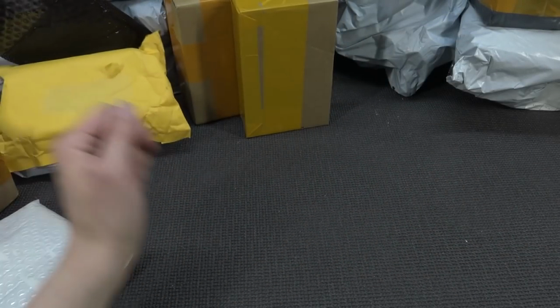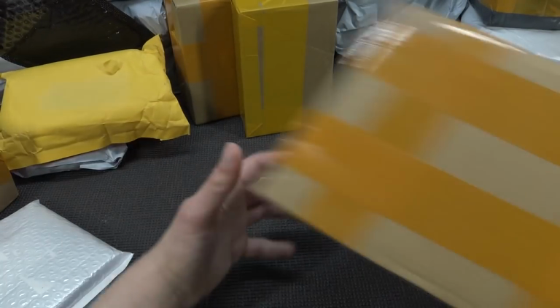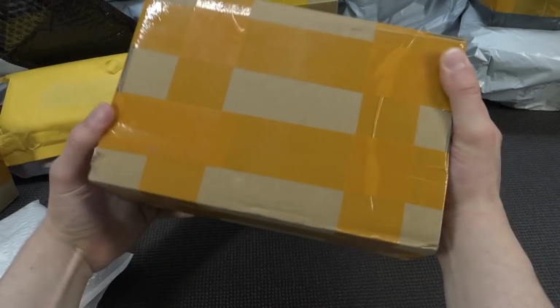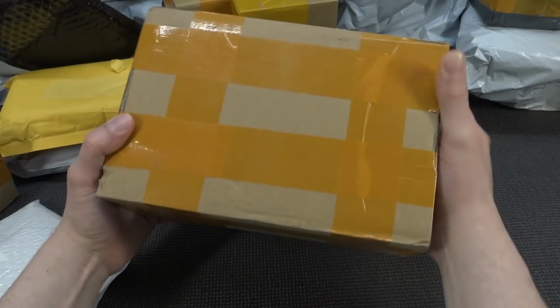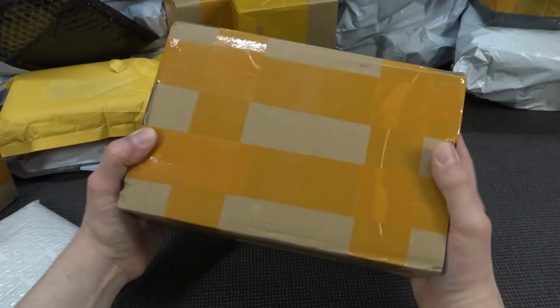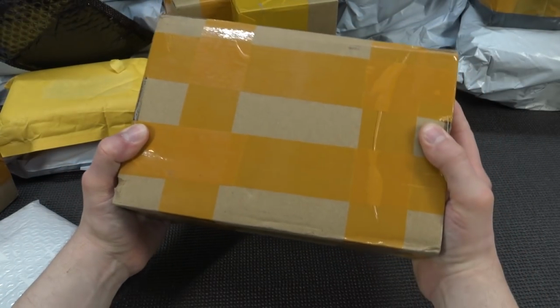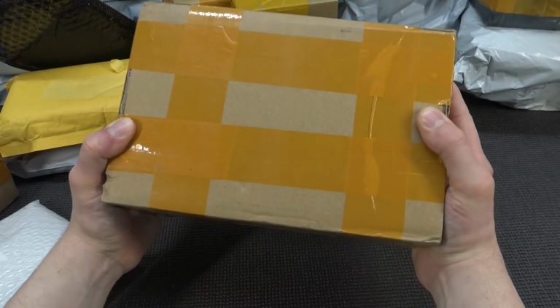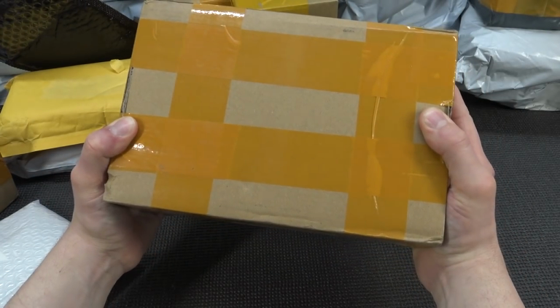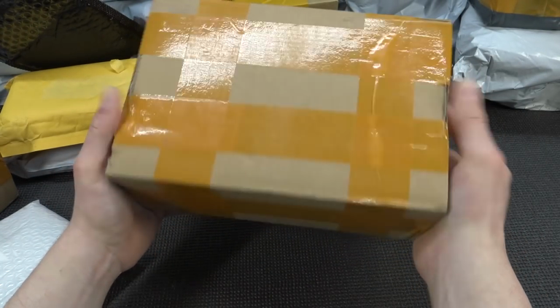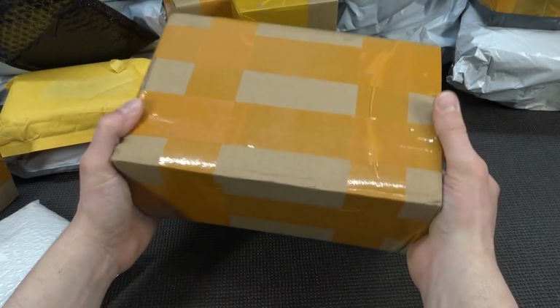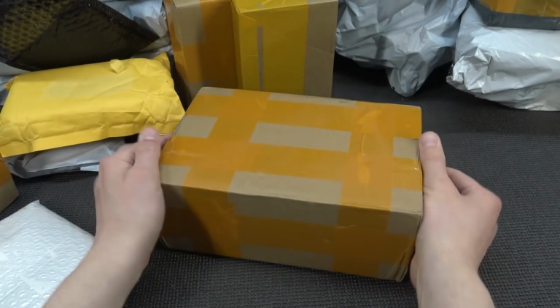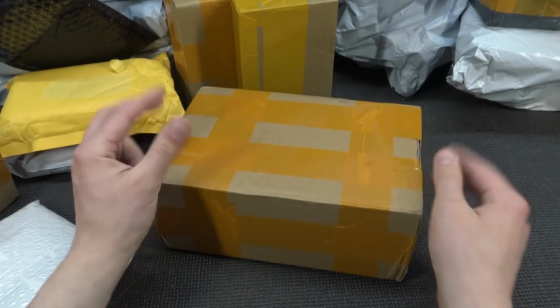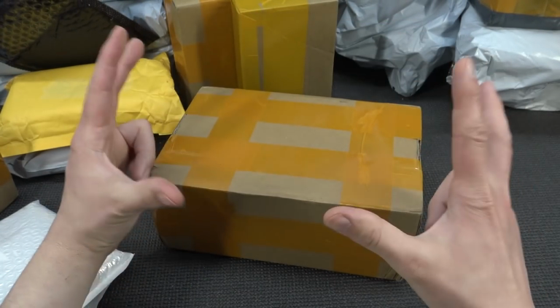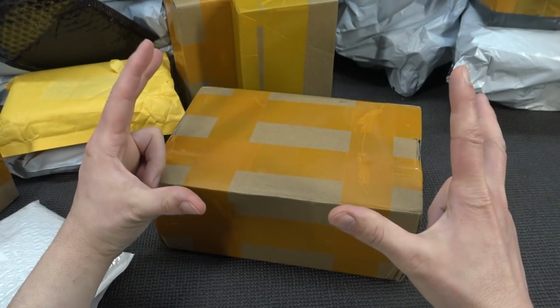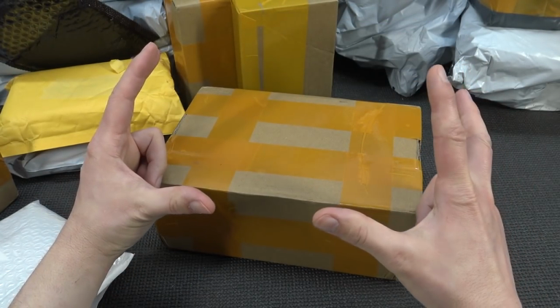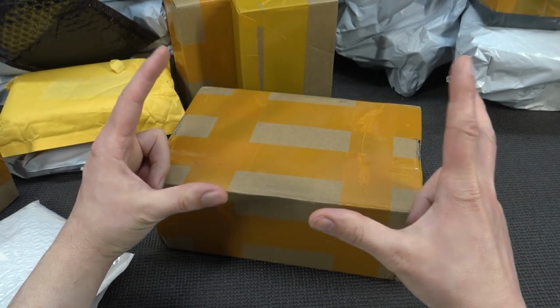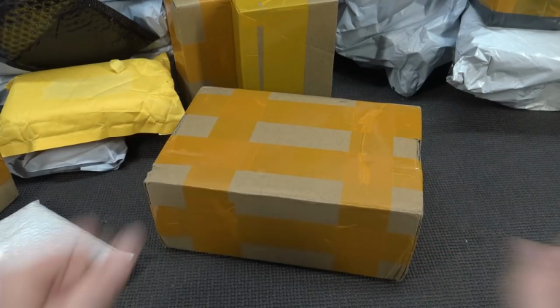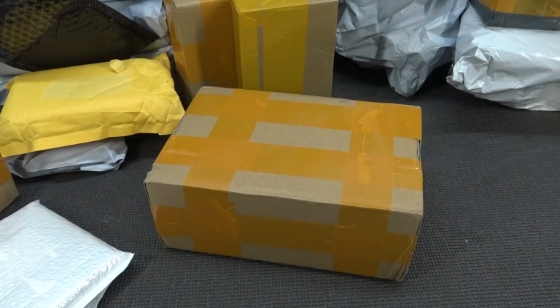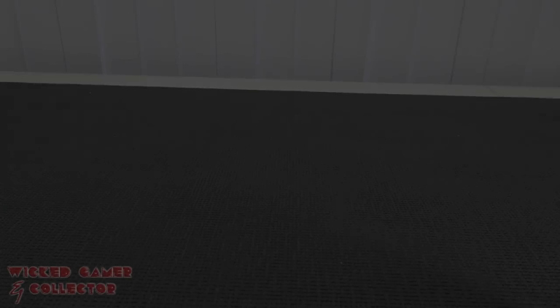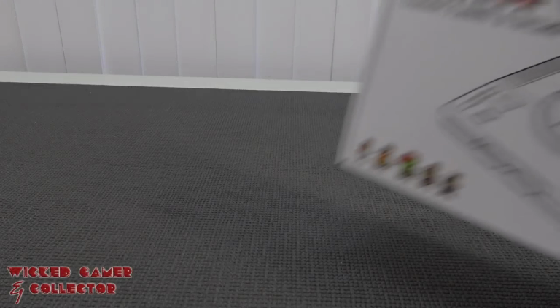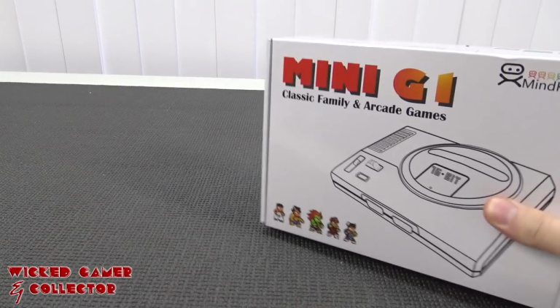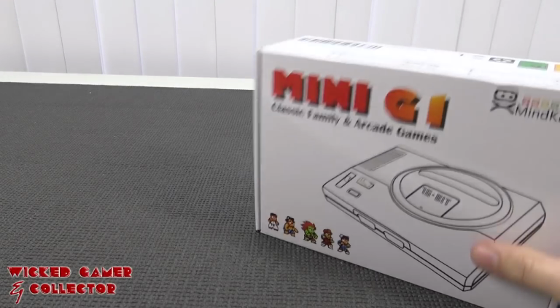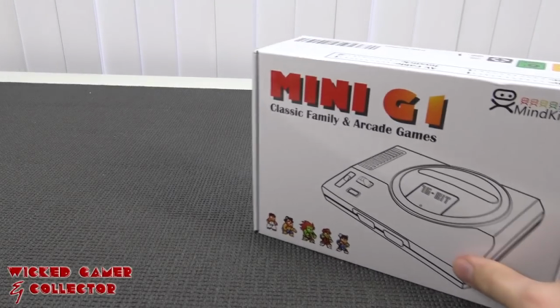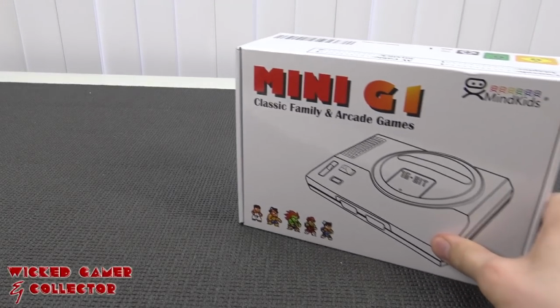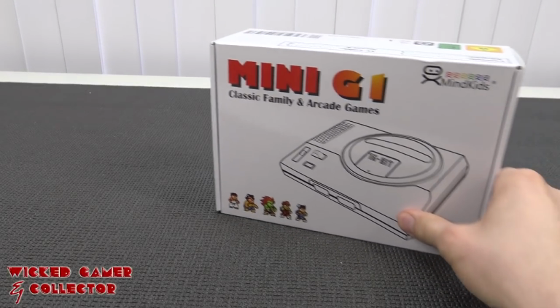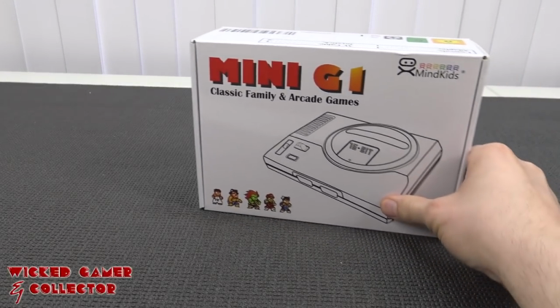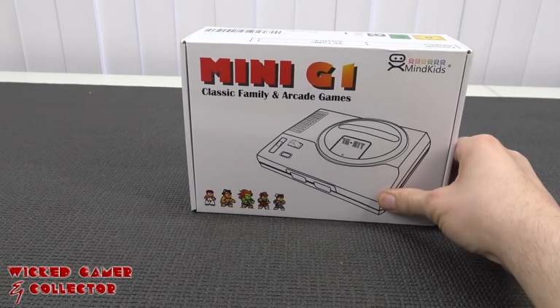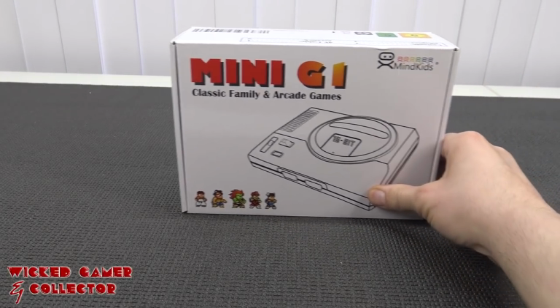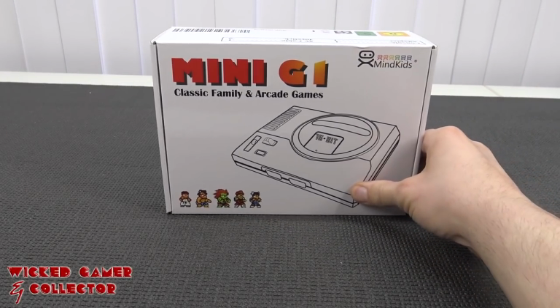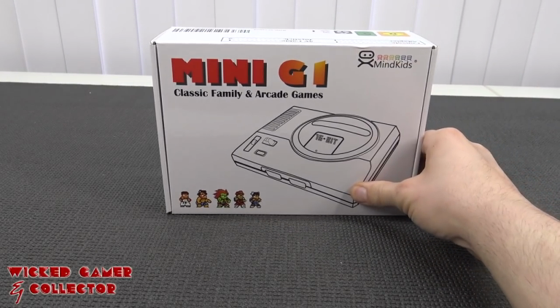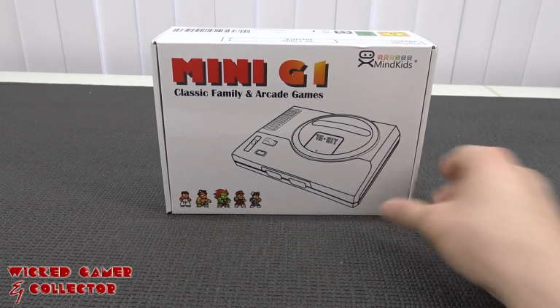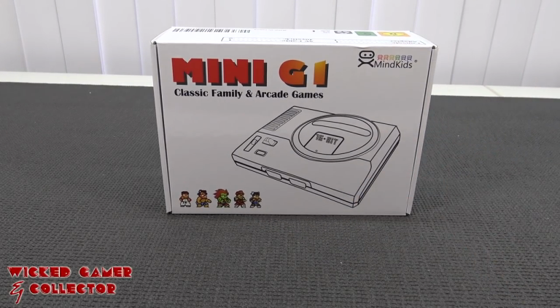It's time for more packages from China. Hey guys, welcome back to the channel. It's awesome that you're tuning in.